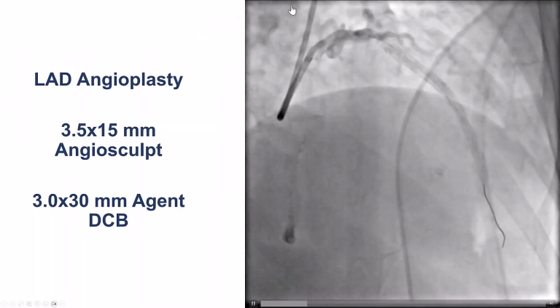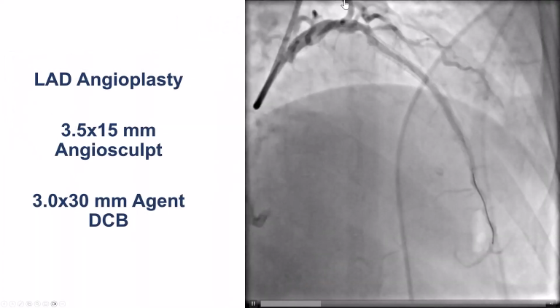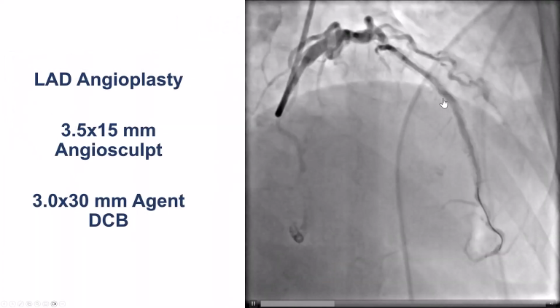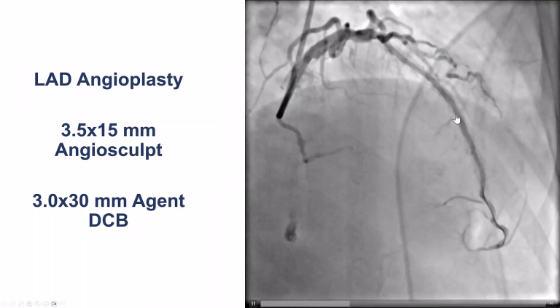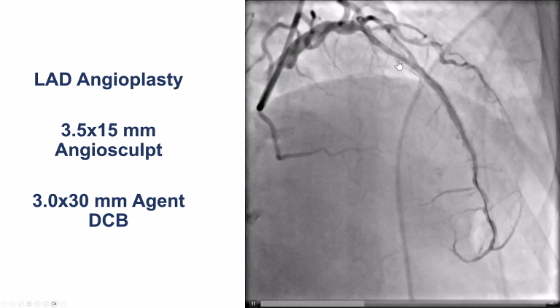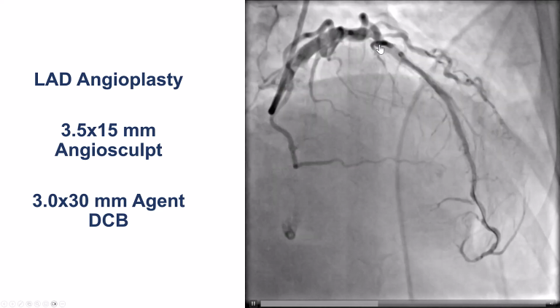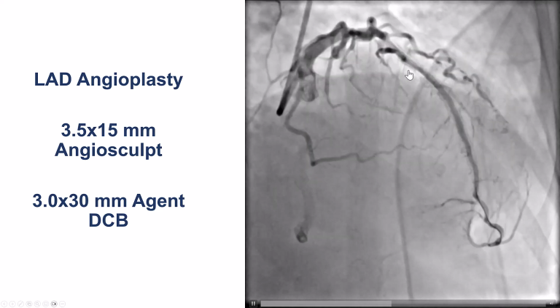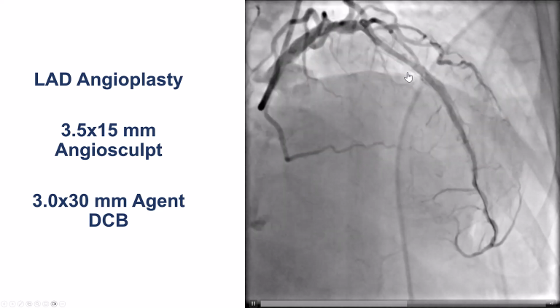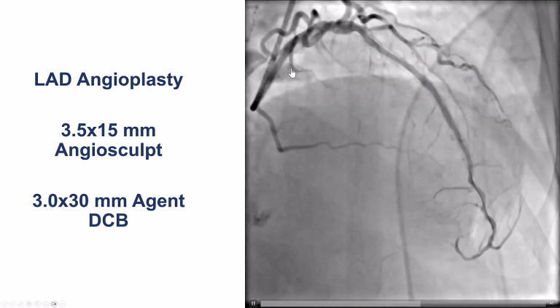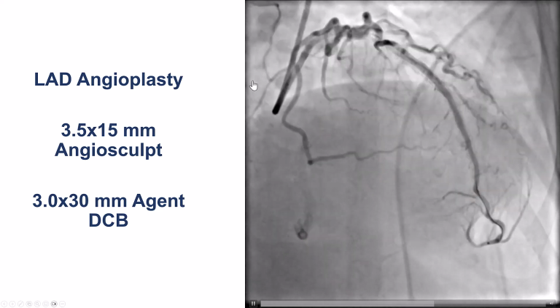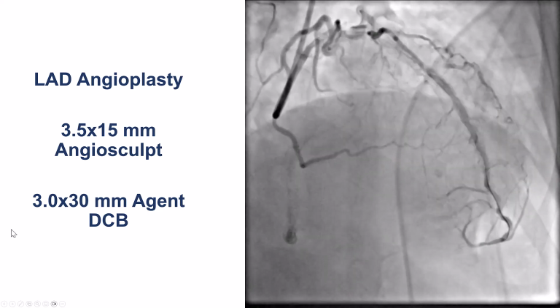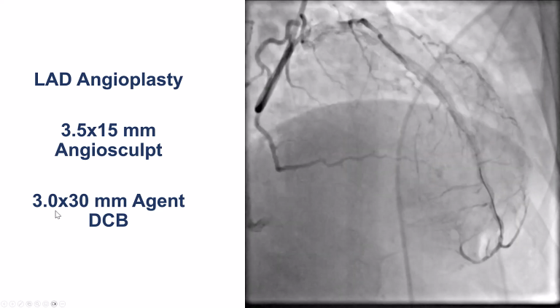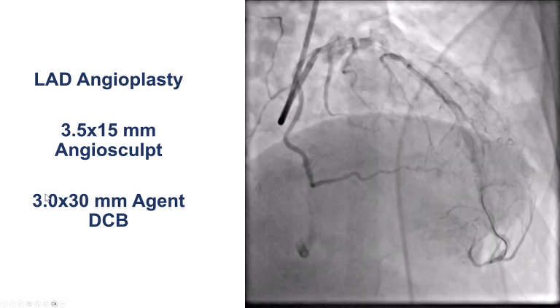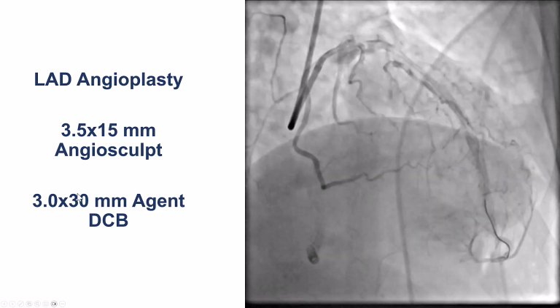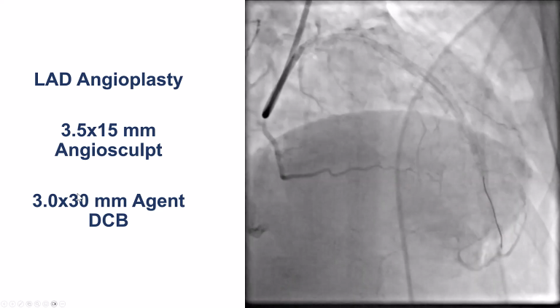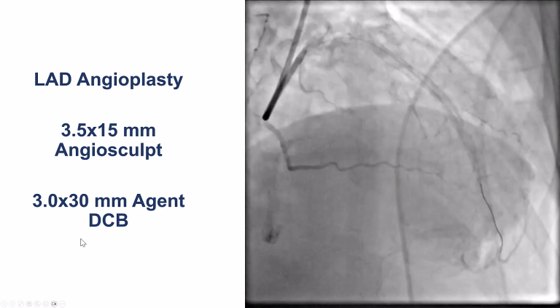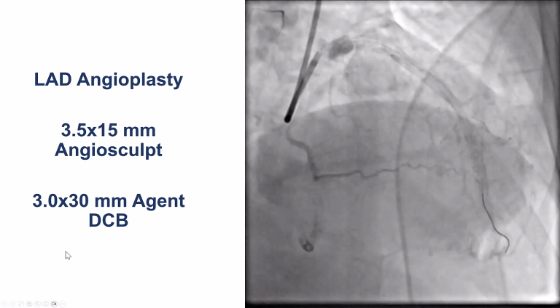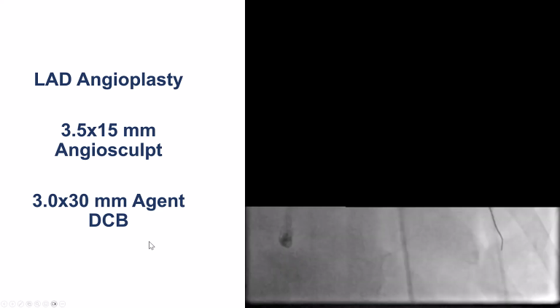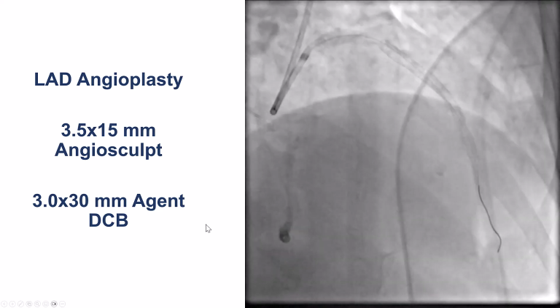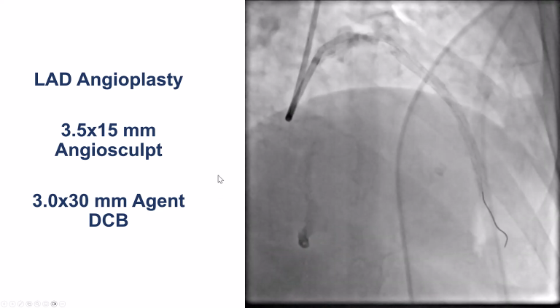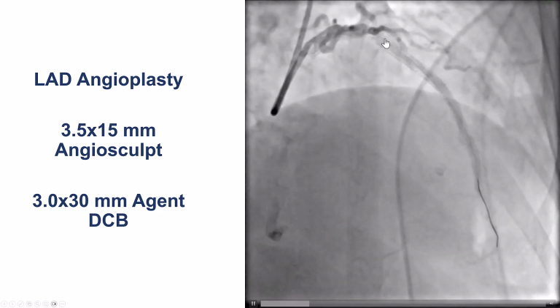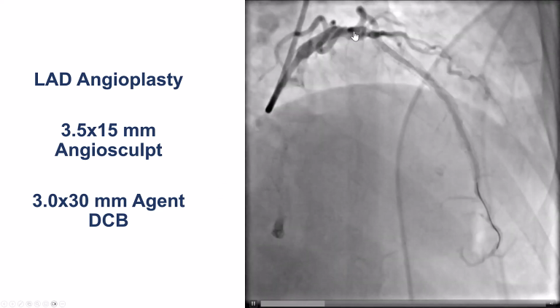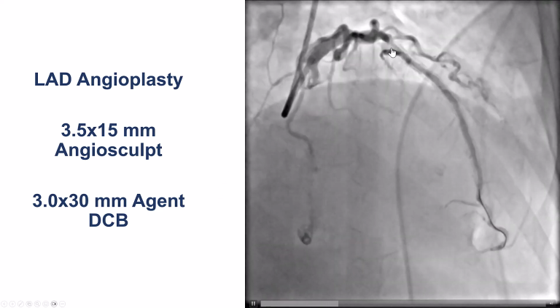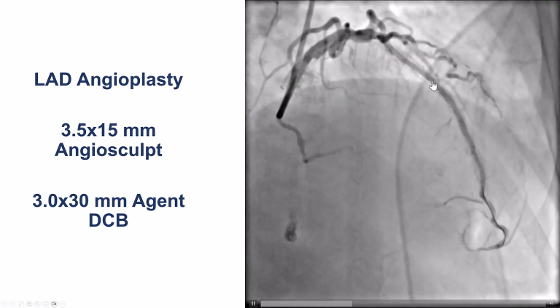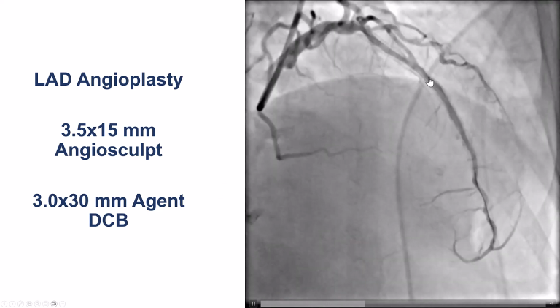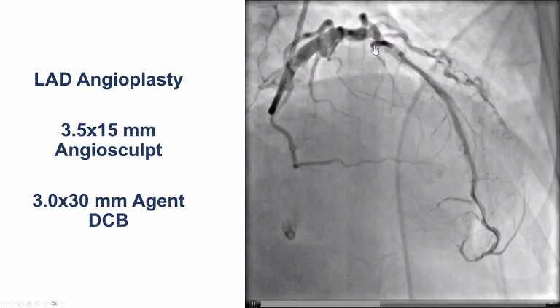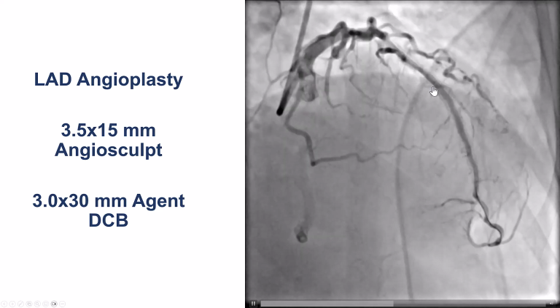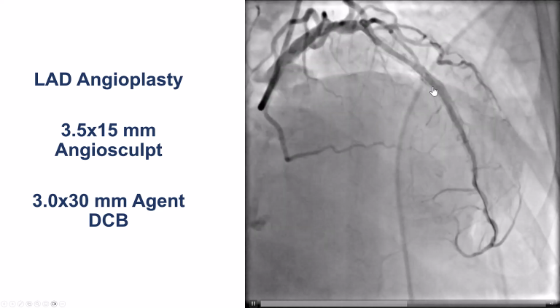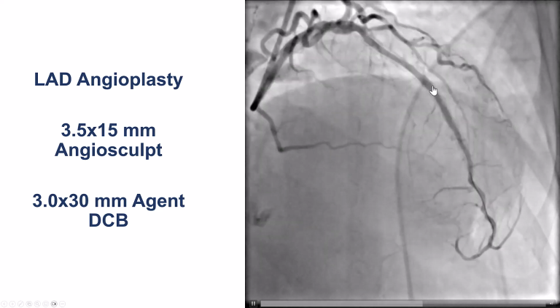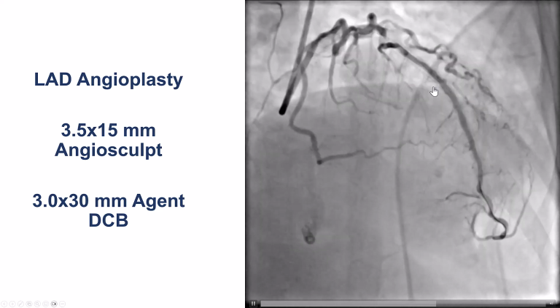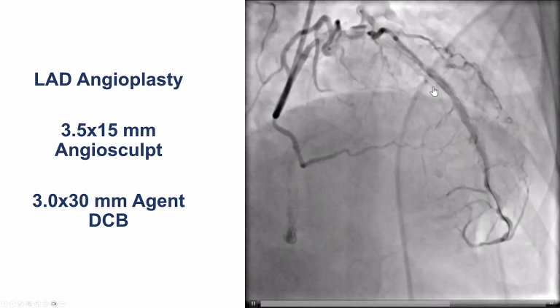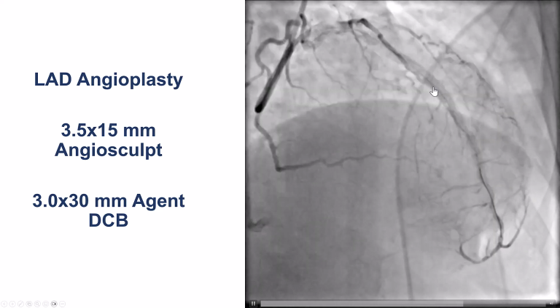We first treated the LAD, predilated, and then used a 3x30 agent dry-coated balloon with a nice final result.